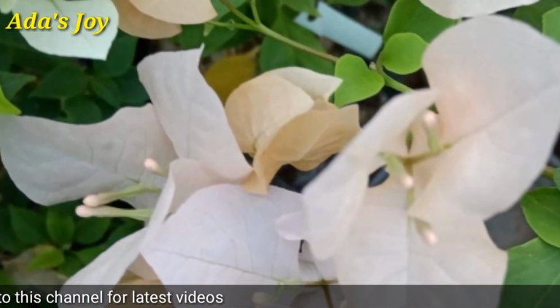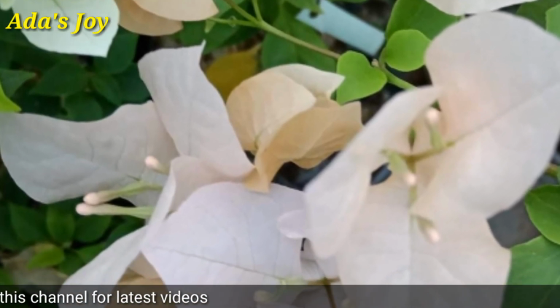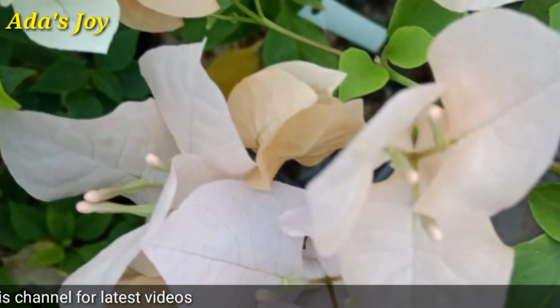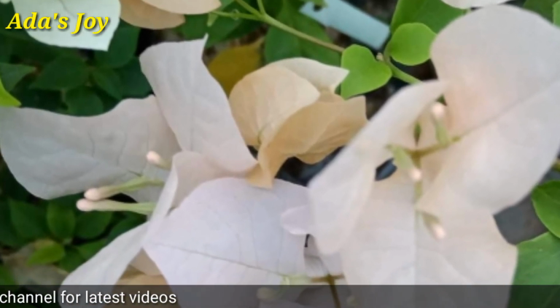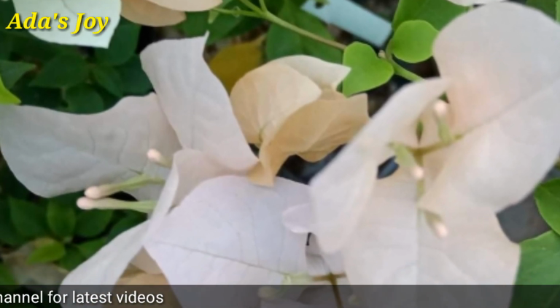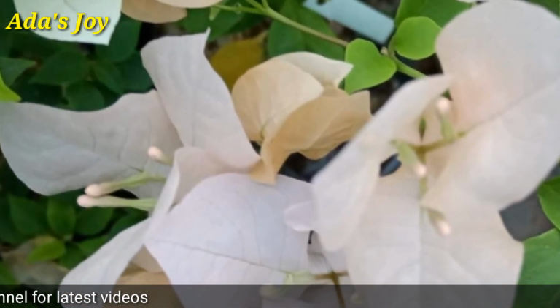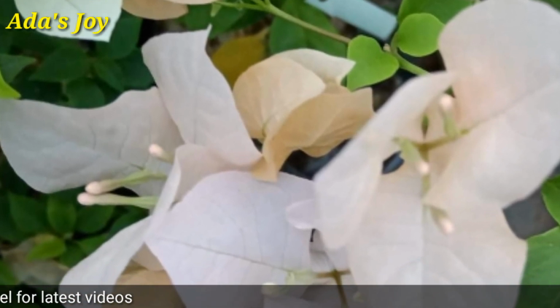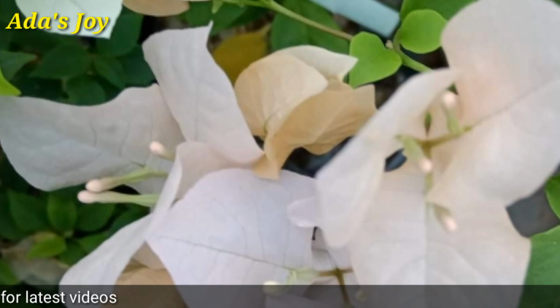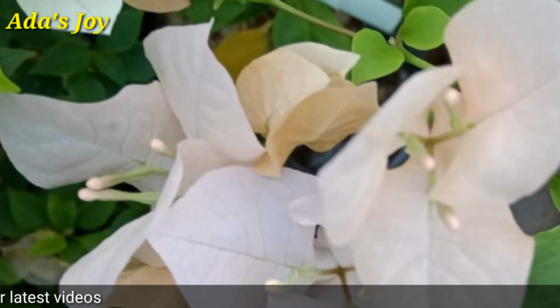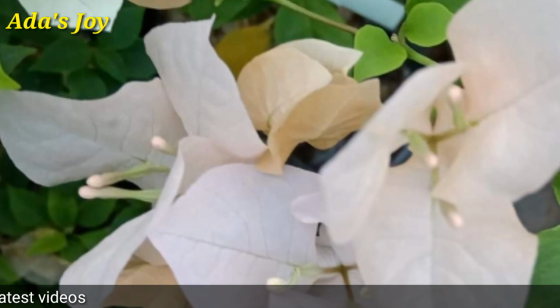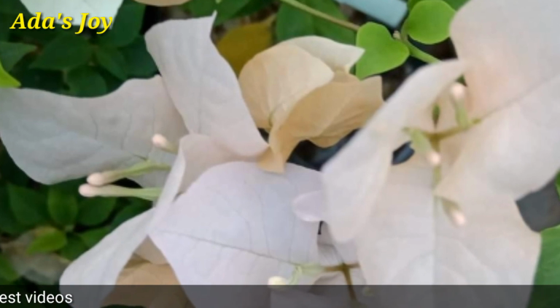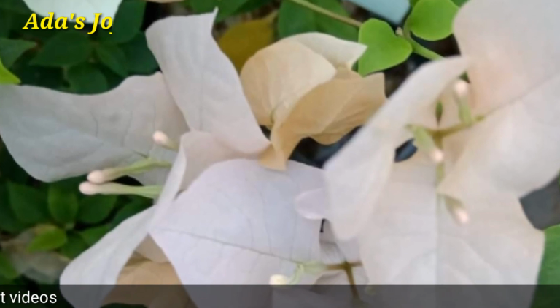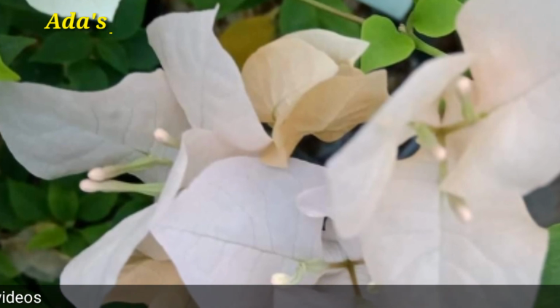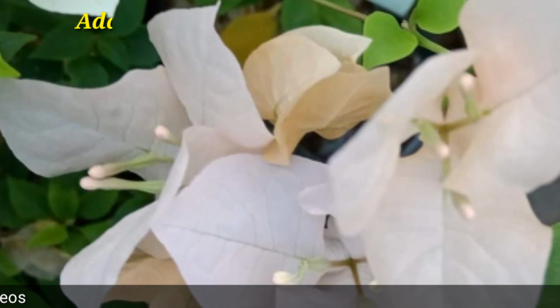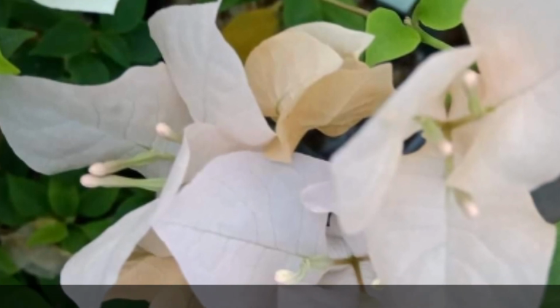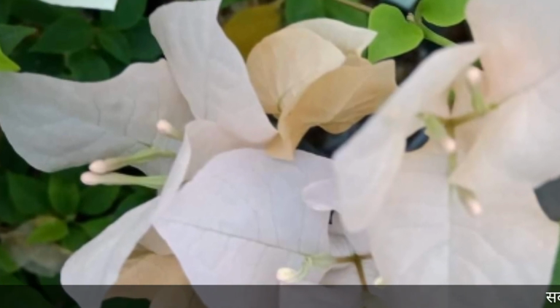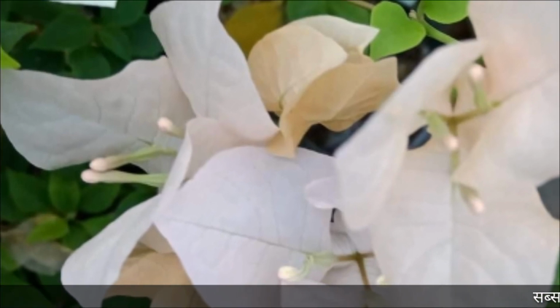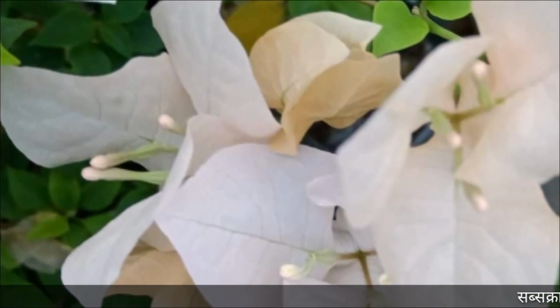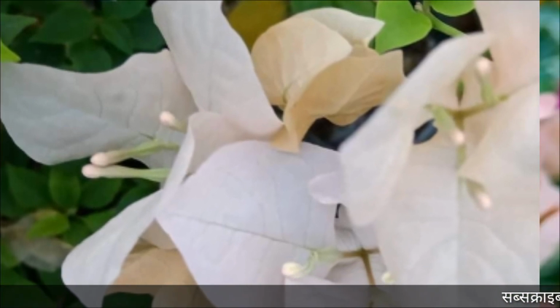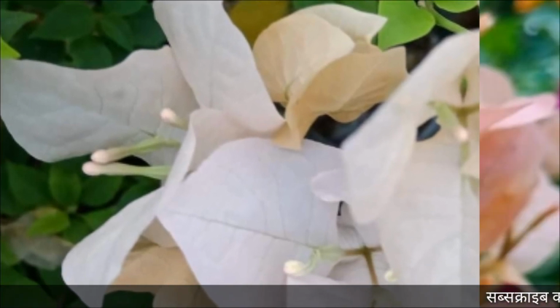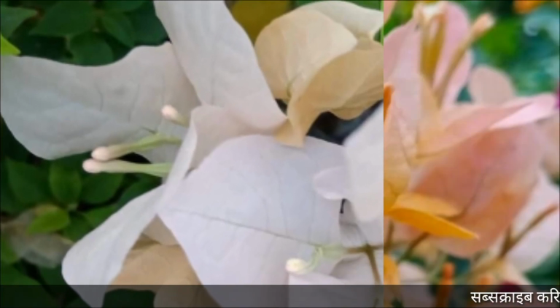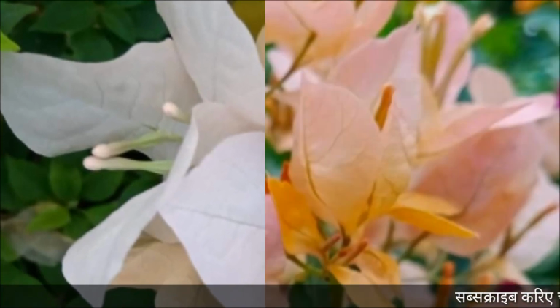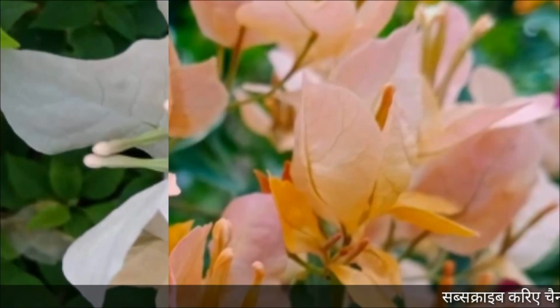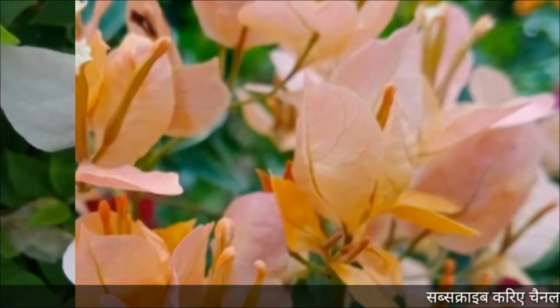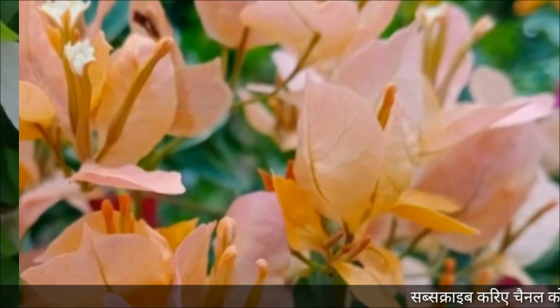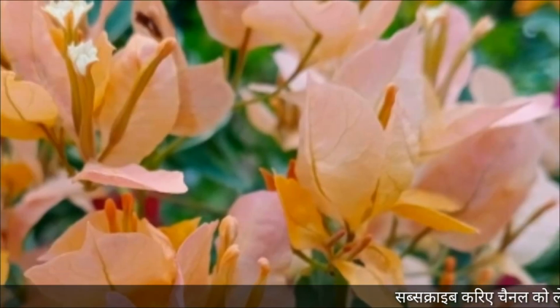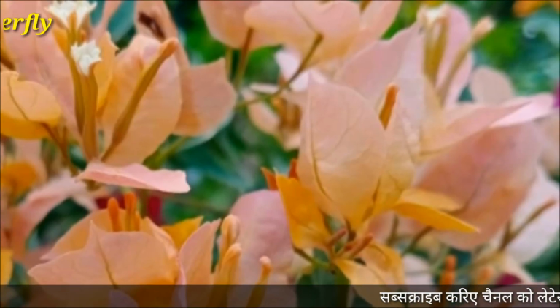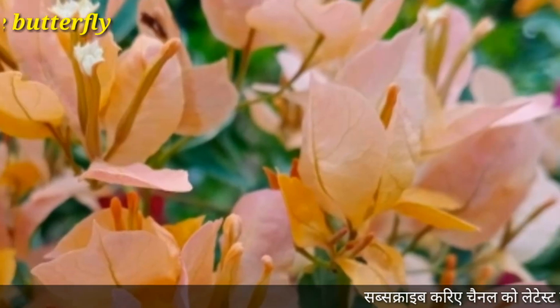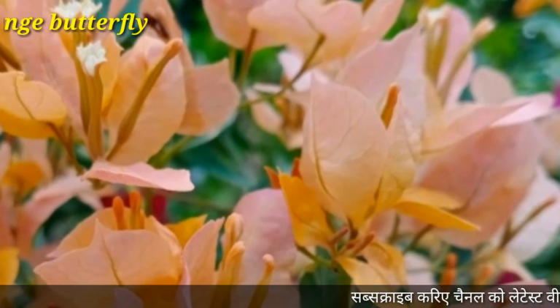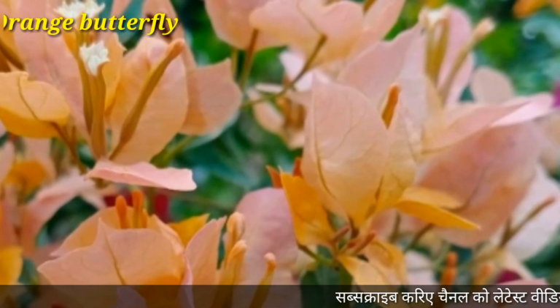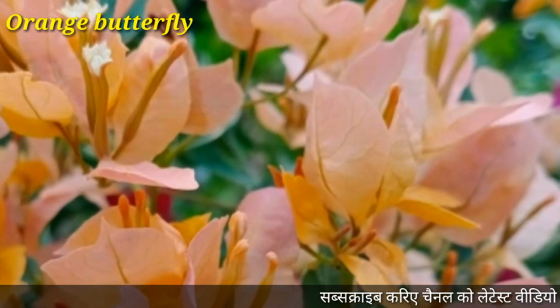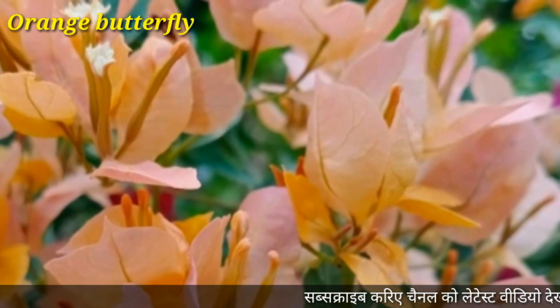In warm regions, bougainvillea blooms almost year-round and thrives outdoors.